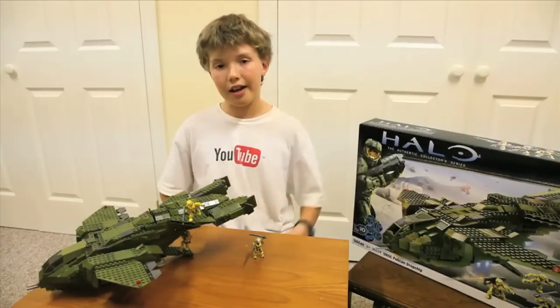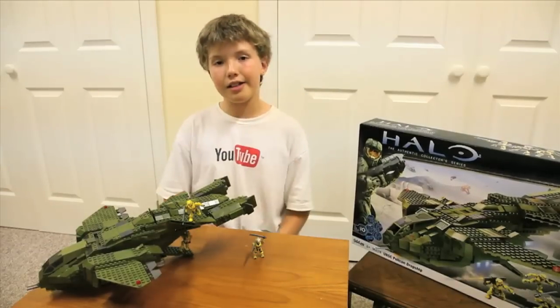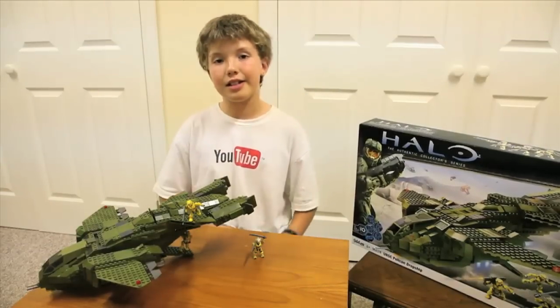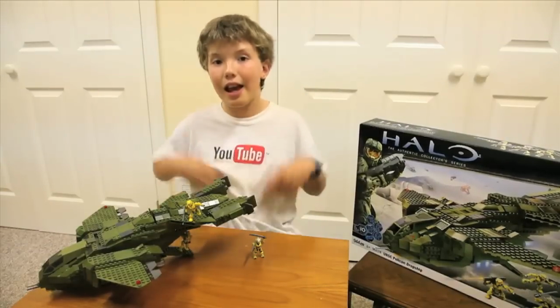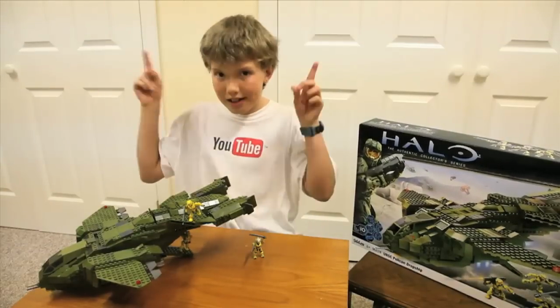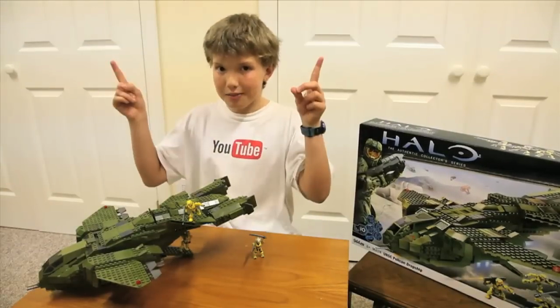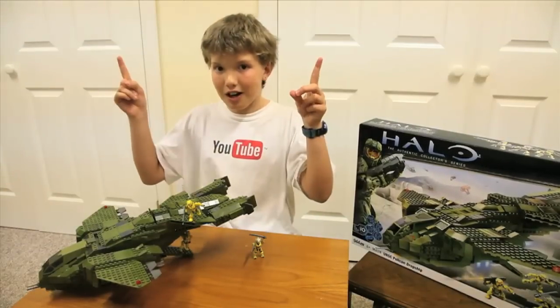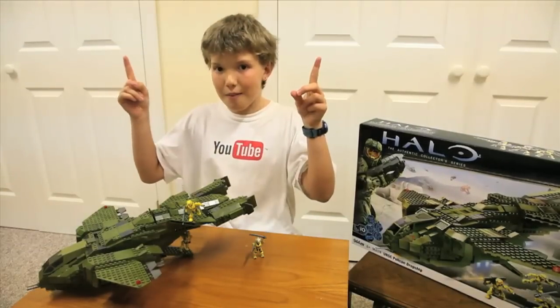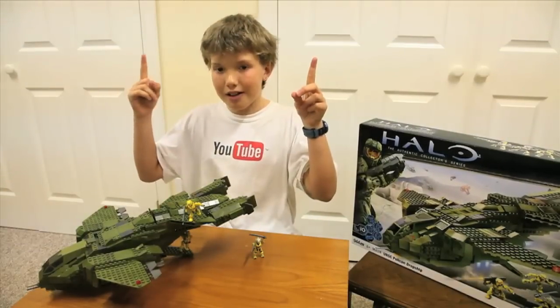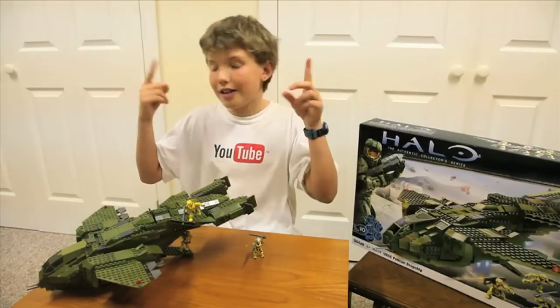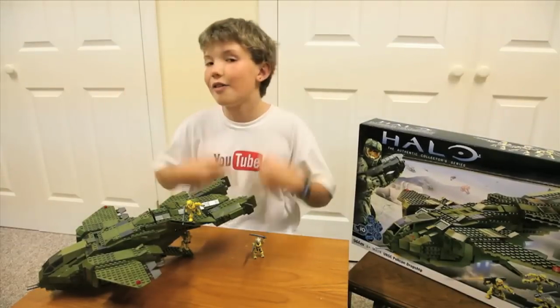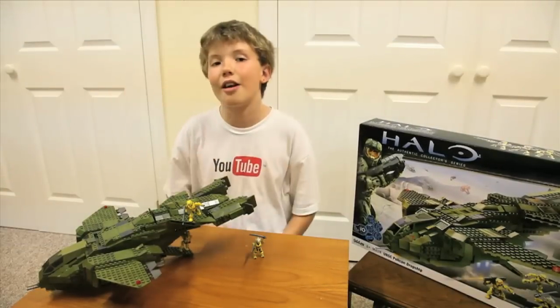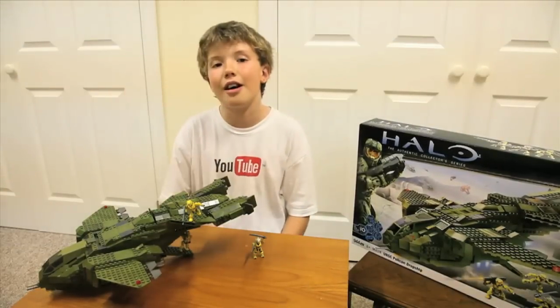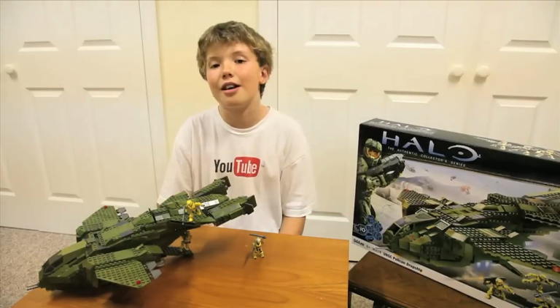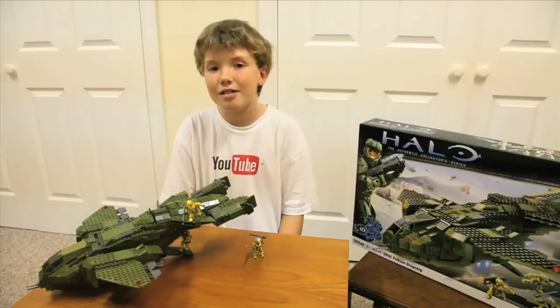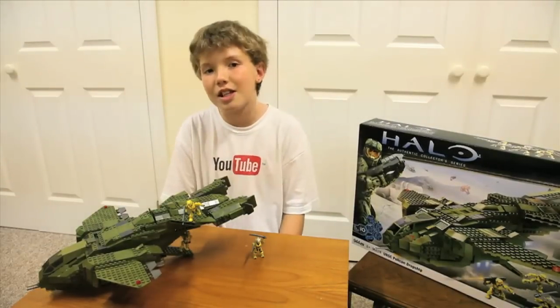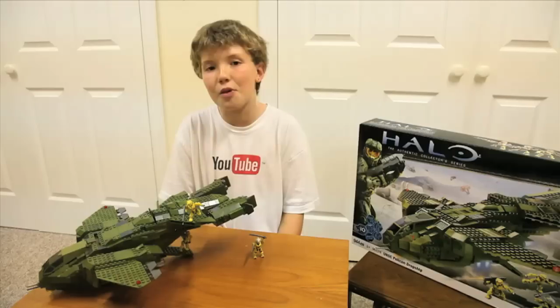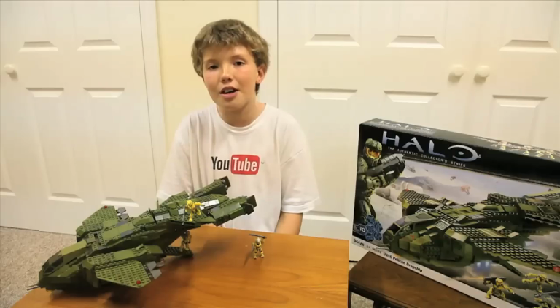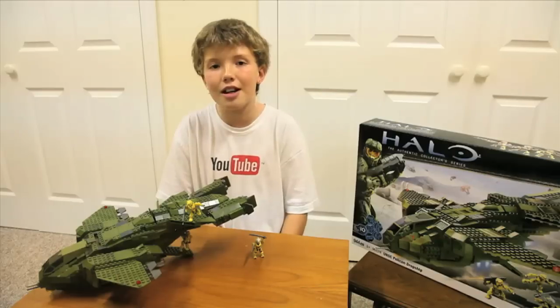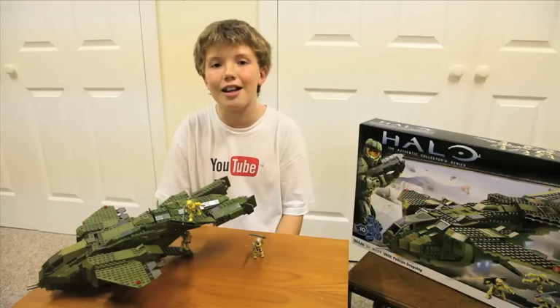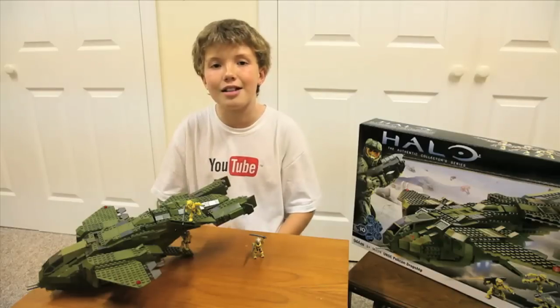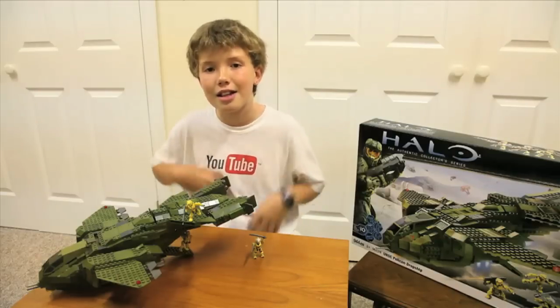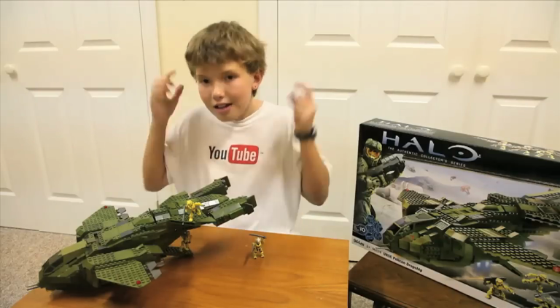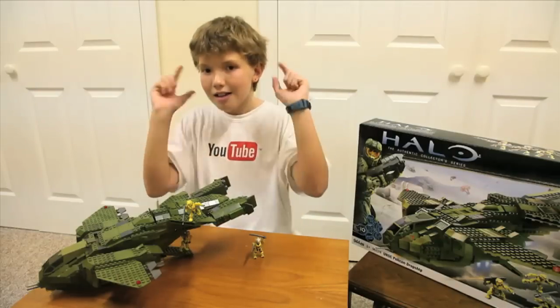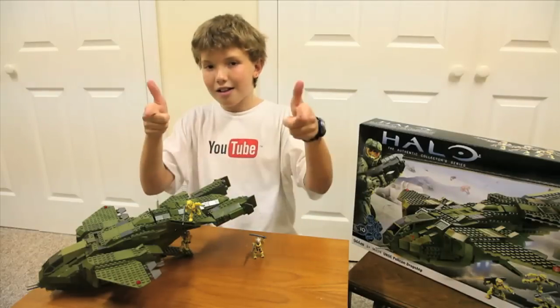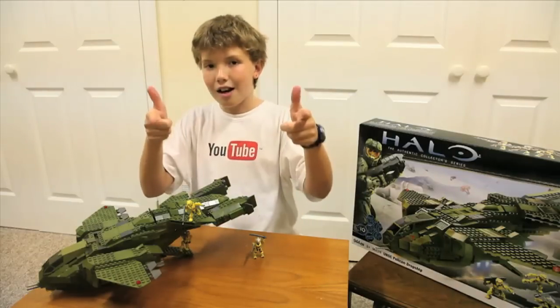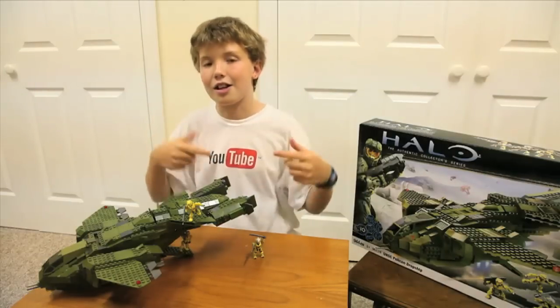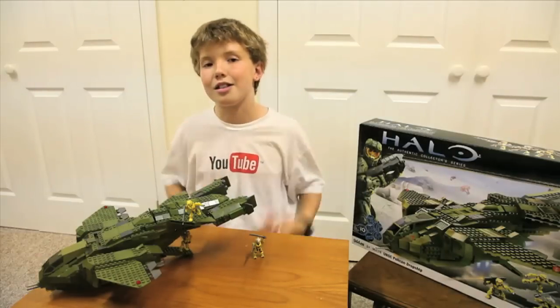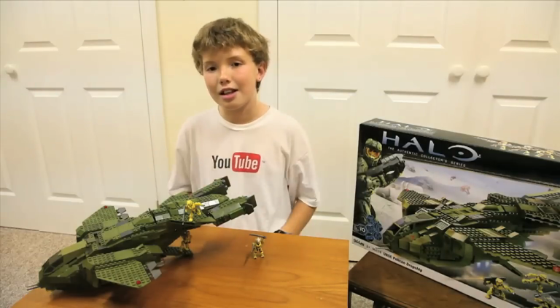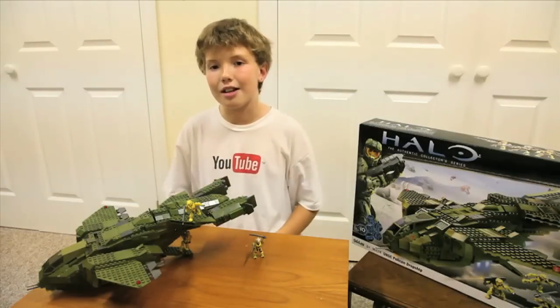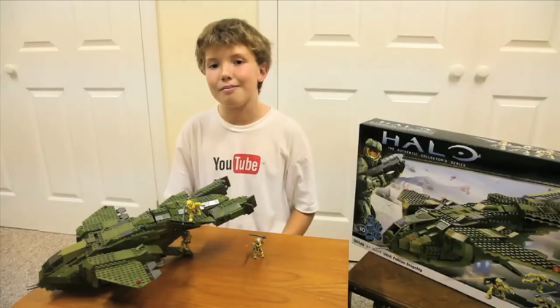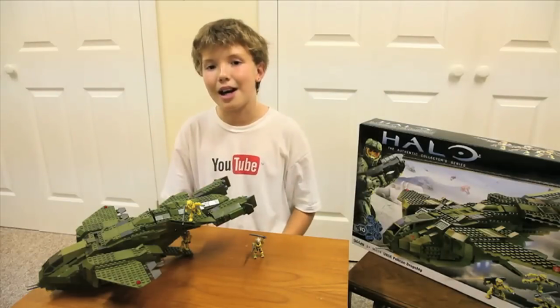Hit the subscribe button if you want to see more, and I'll talk to you later. Bye!